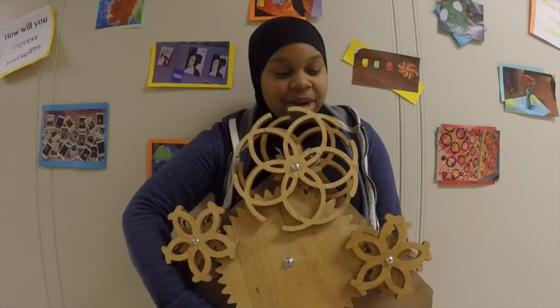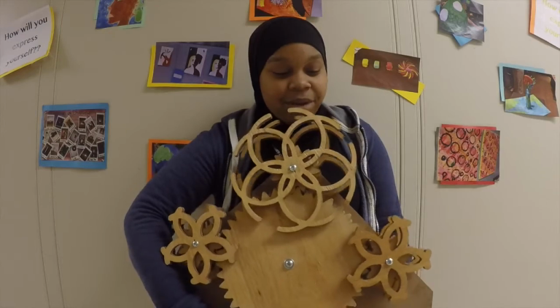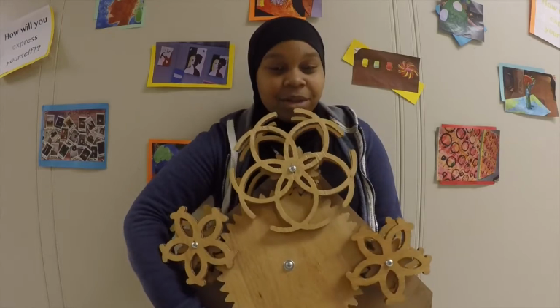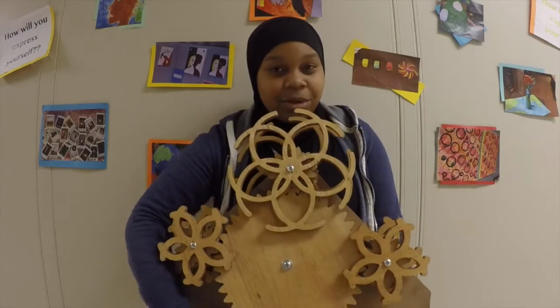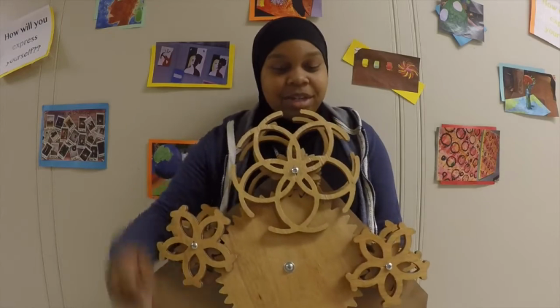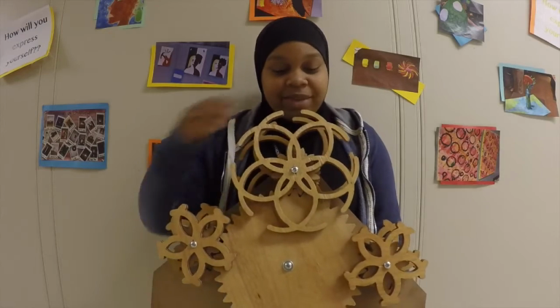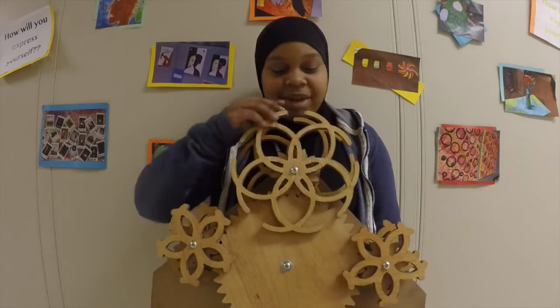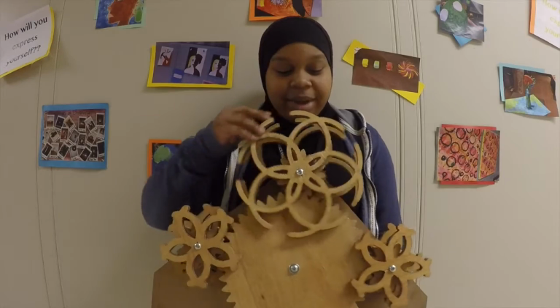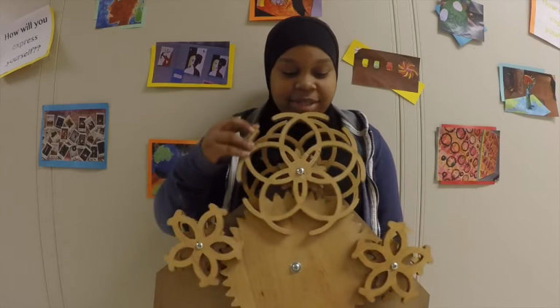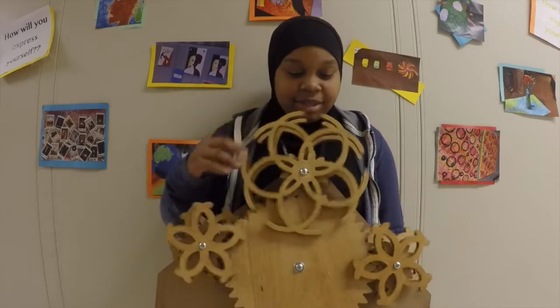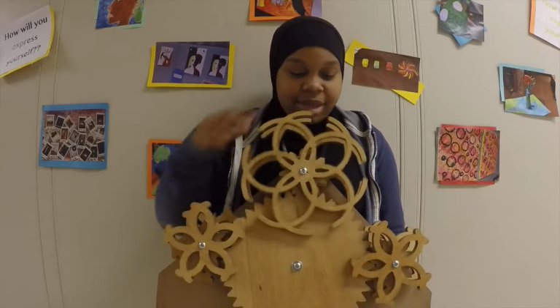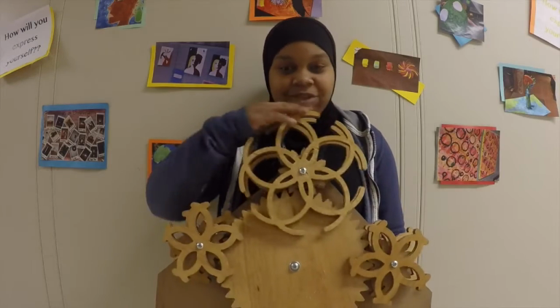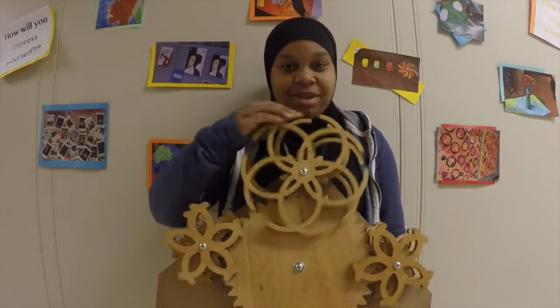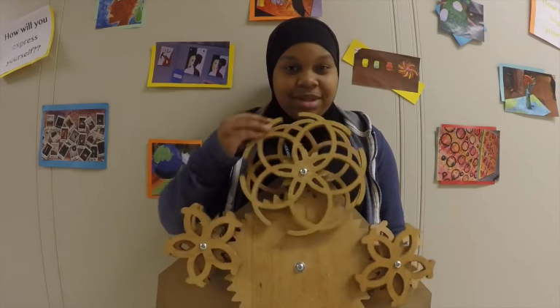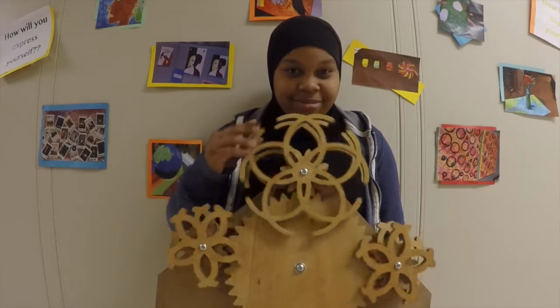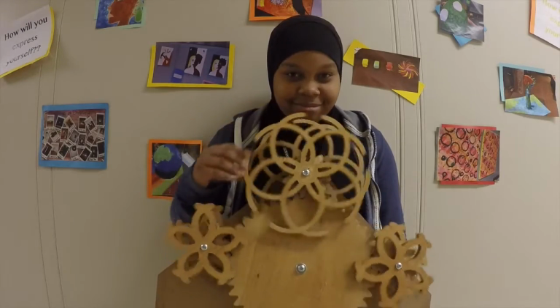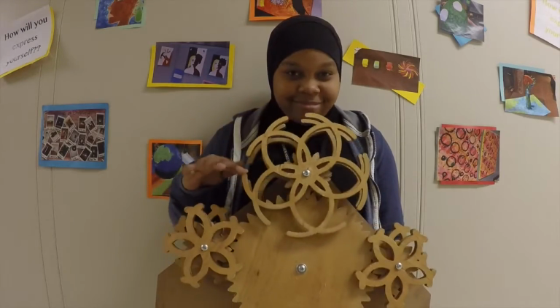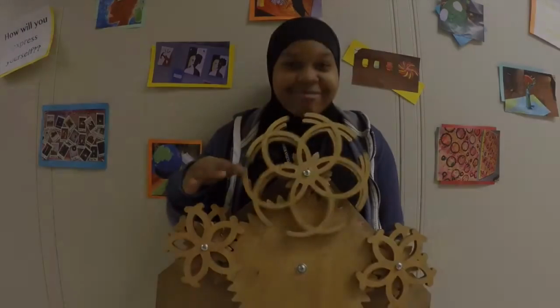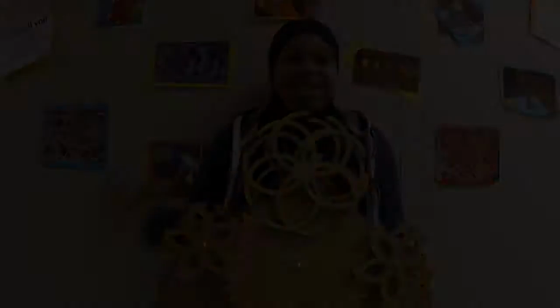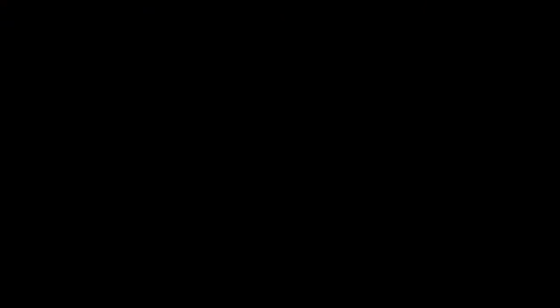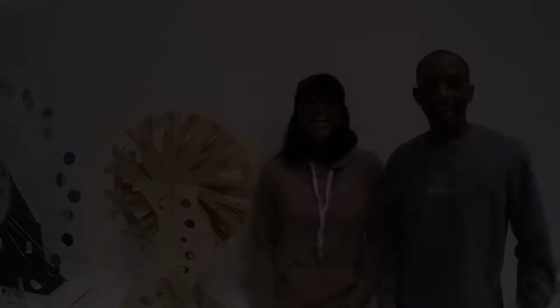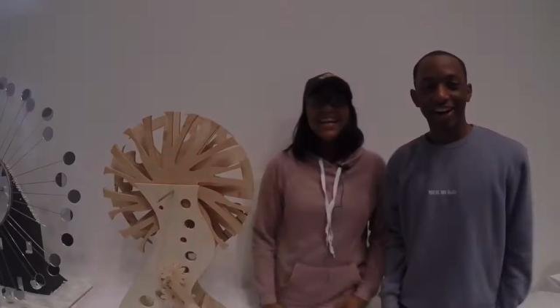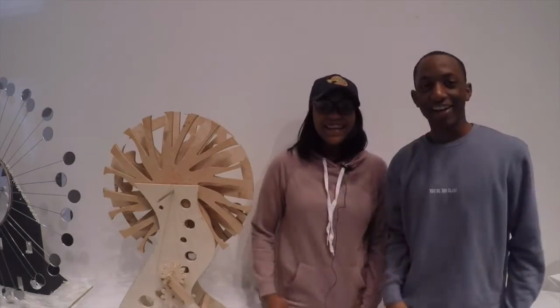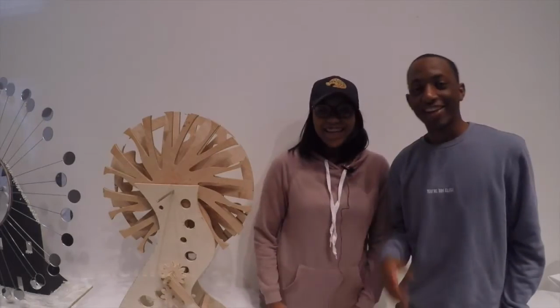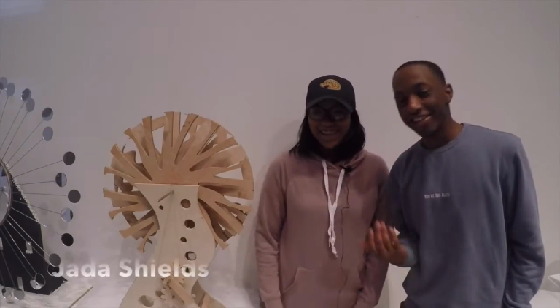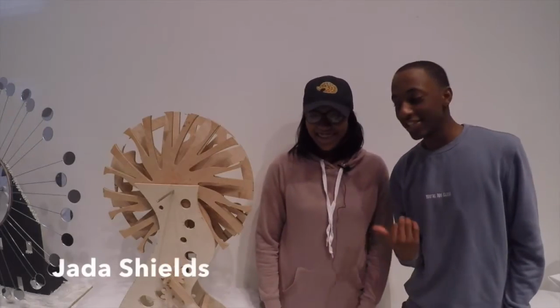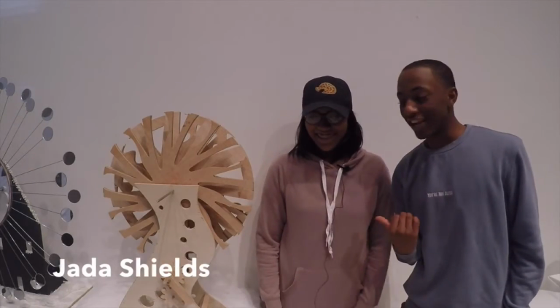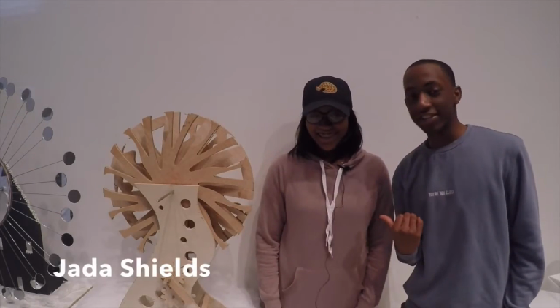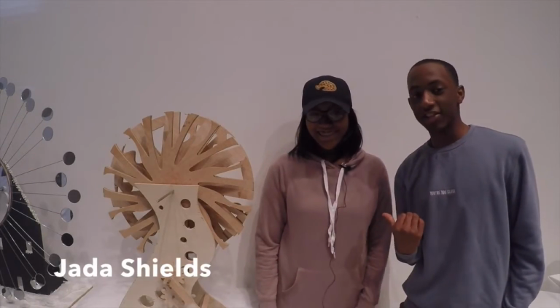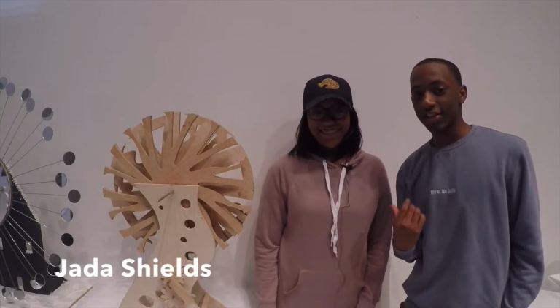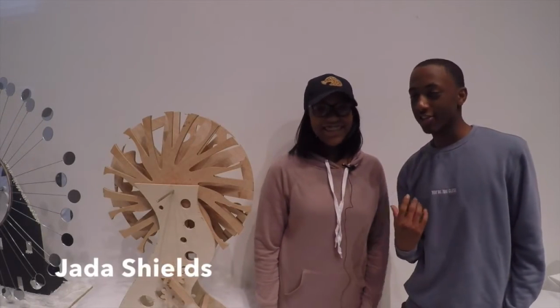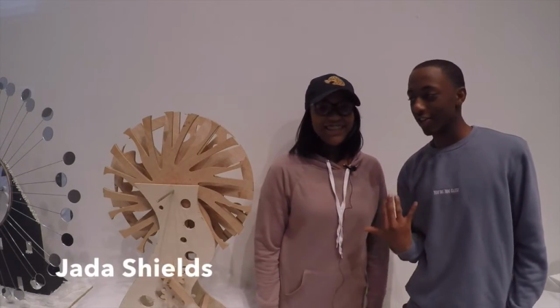When you spin one gear, it makes the rest of them go in a circular motion in different directions, as you can see.